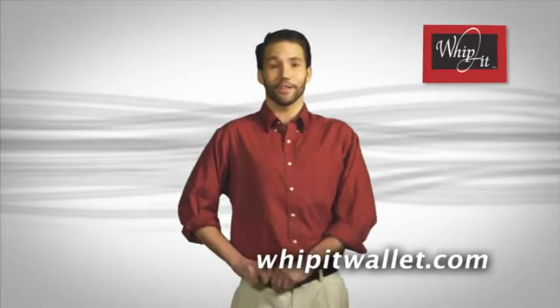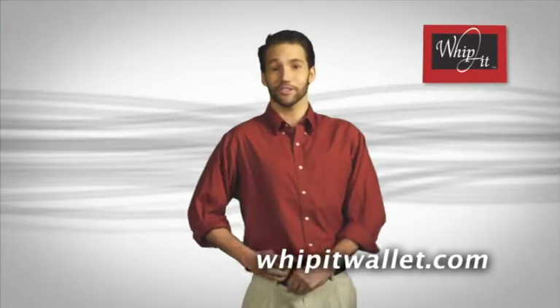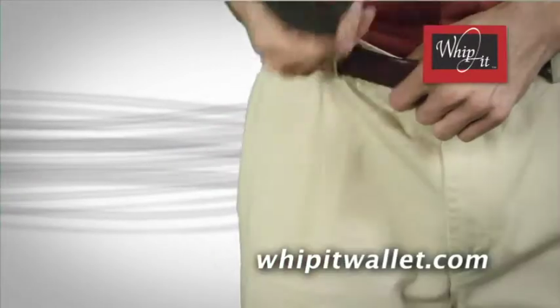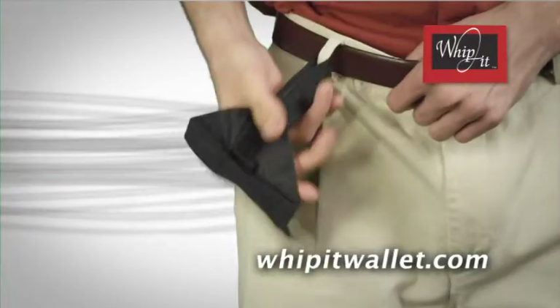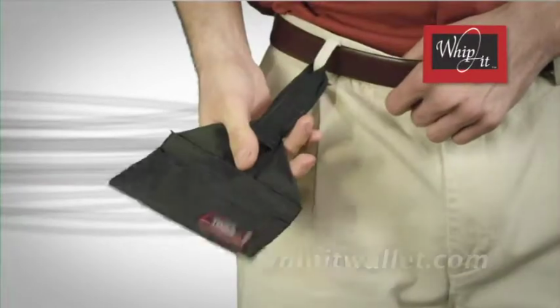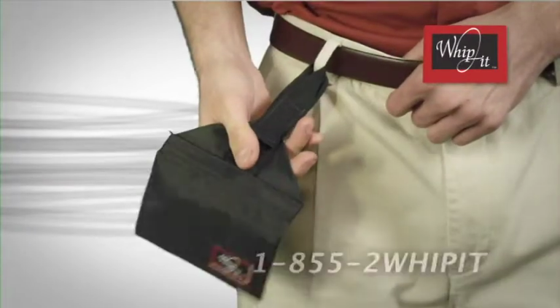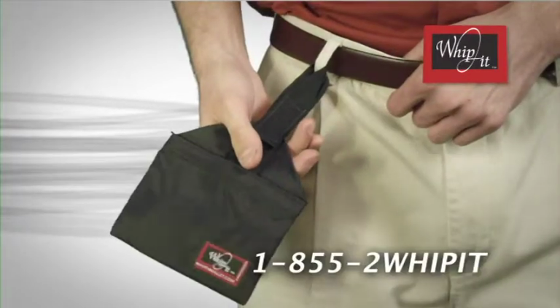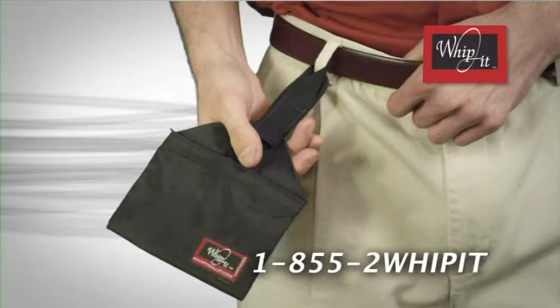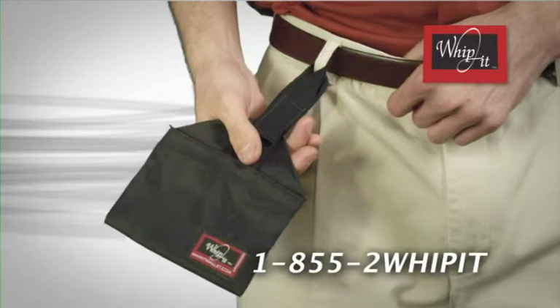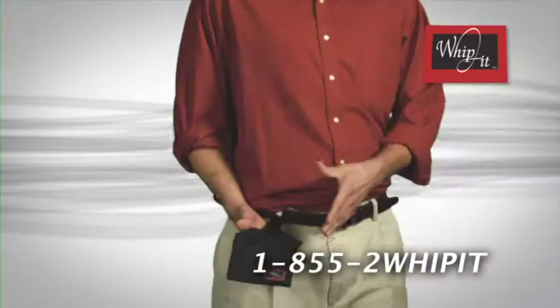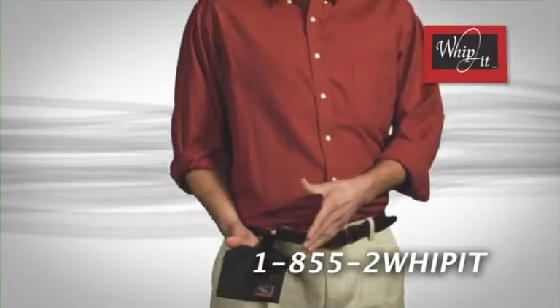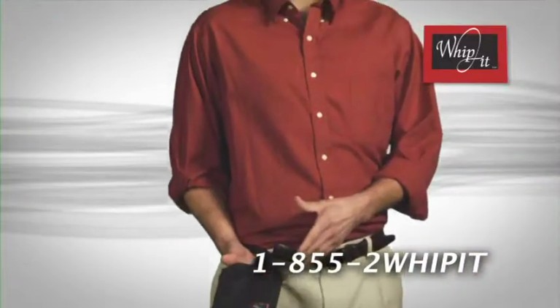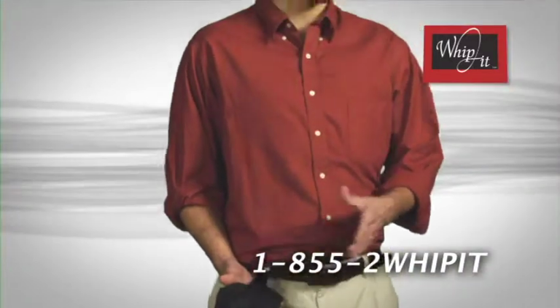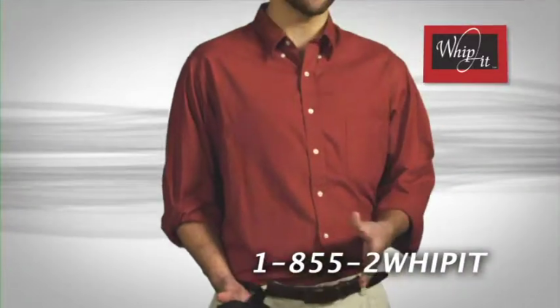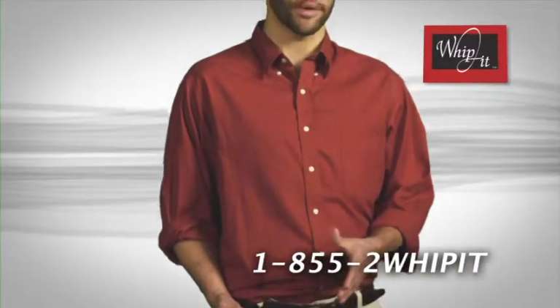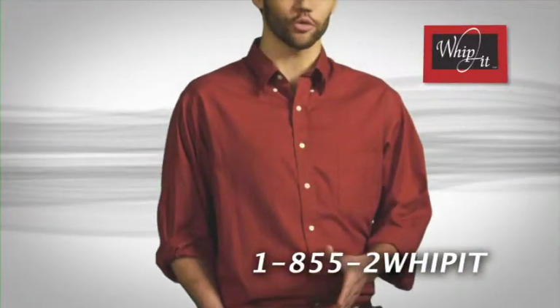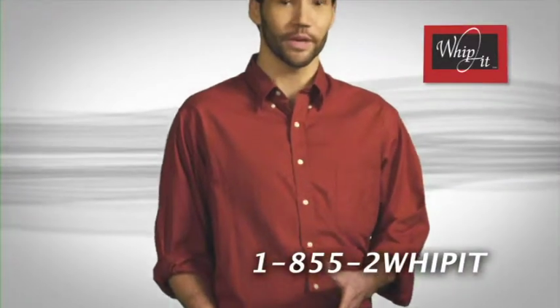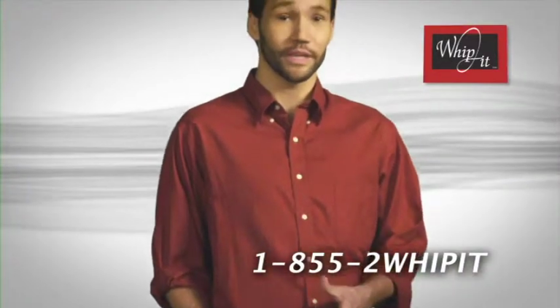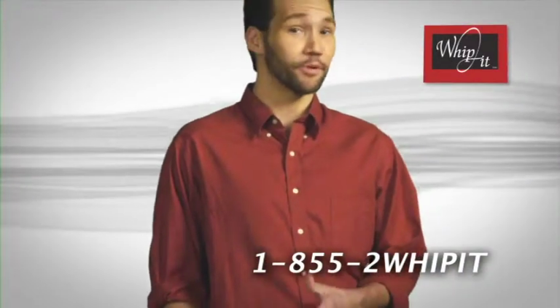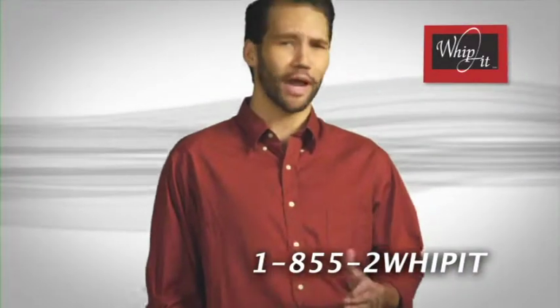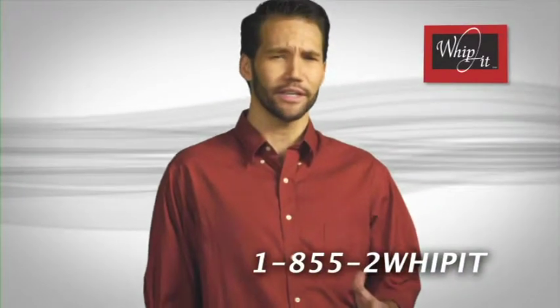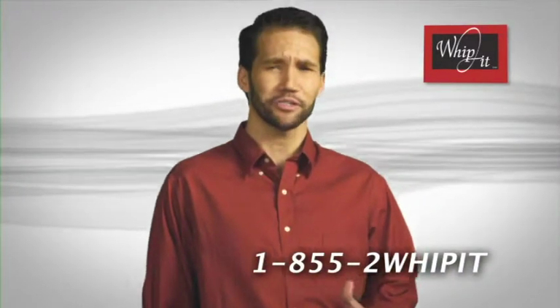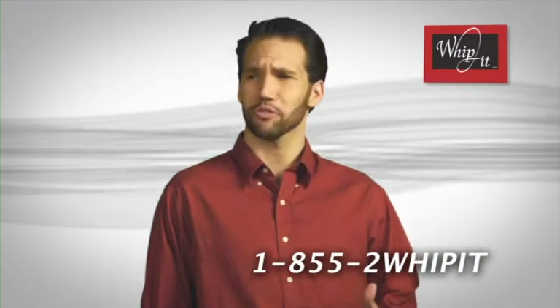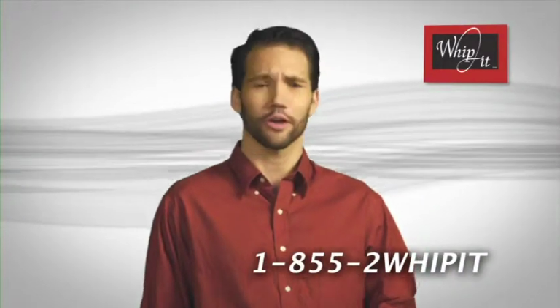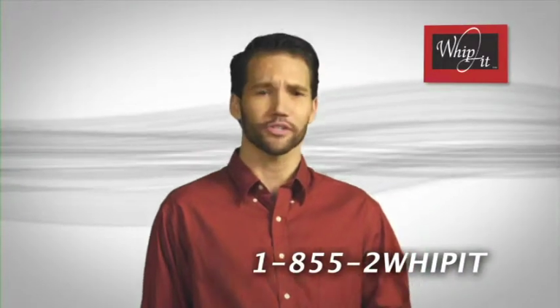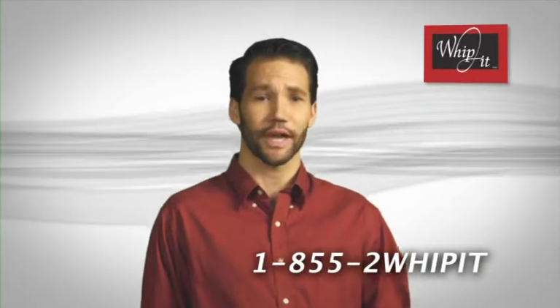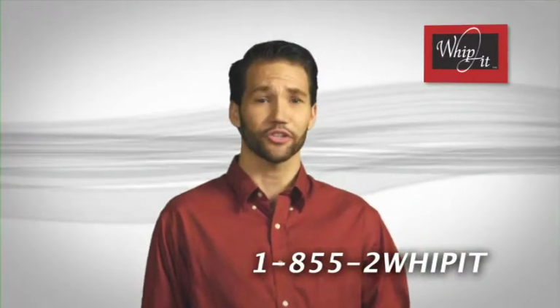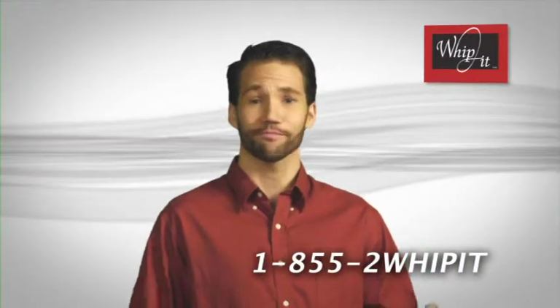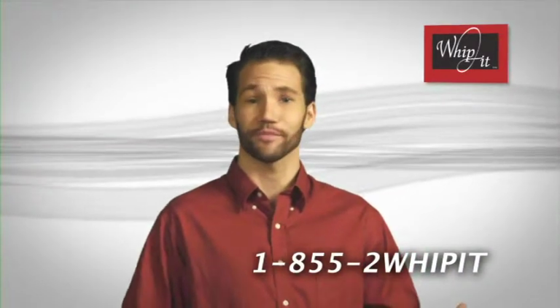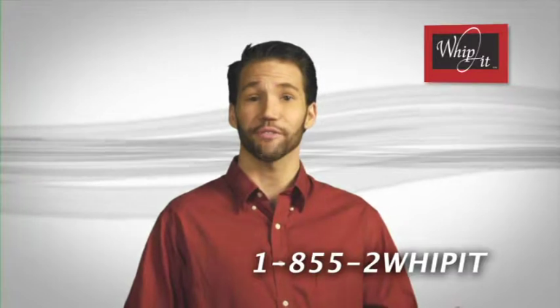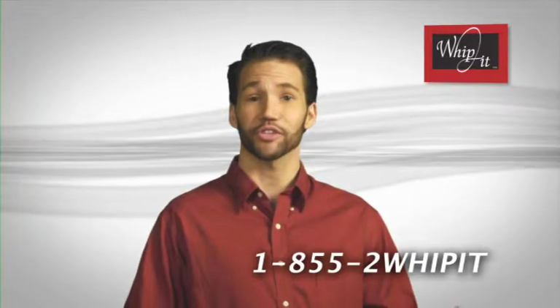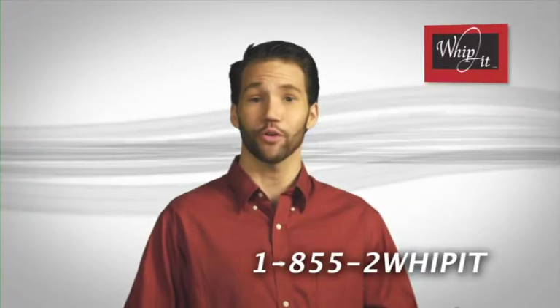It's the Whippet. The Velcro loop attaches to your belt or belt loop, keeping your IDs, credit cards, and cash safe and secure.